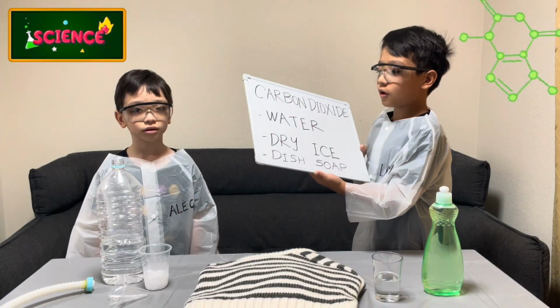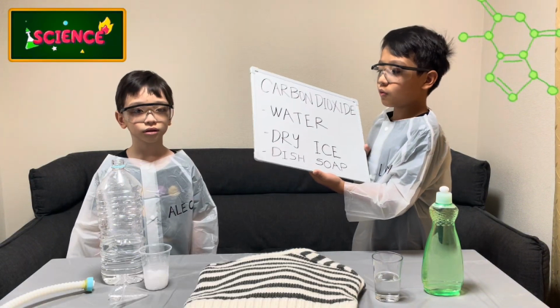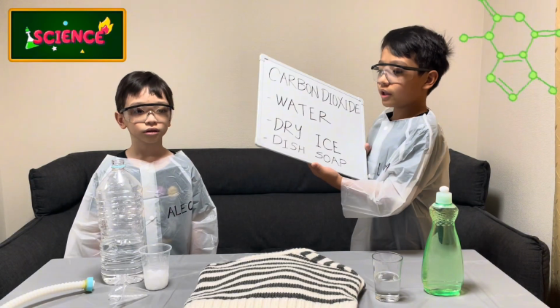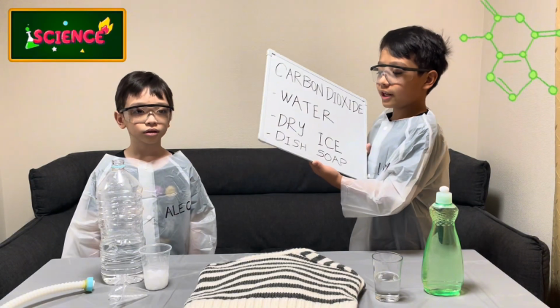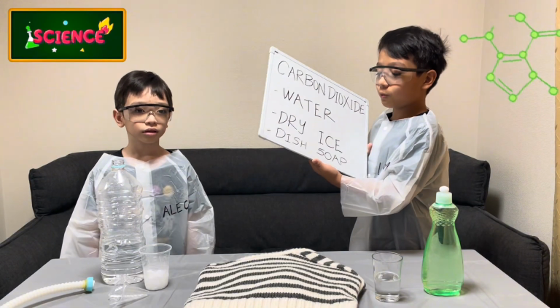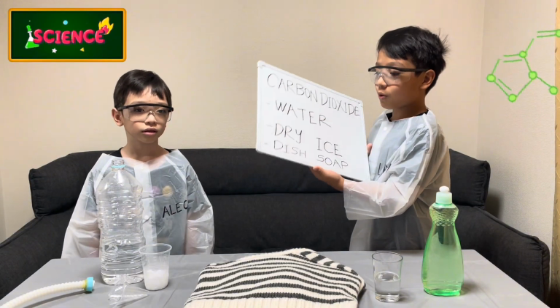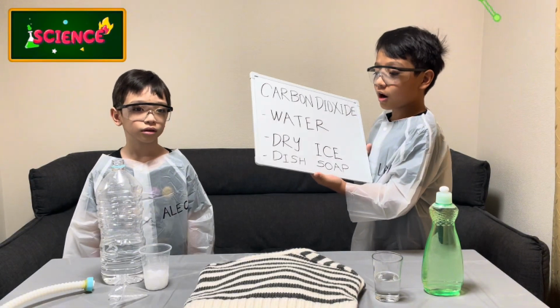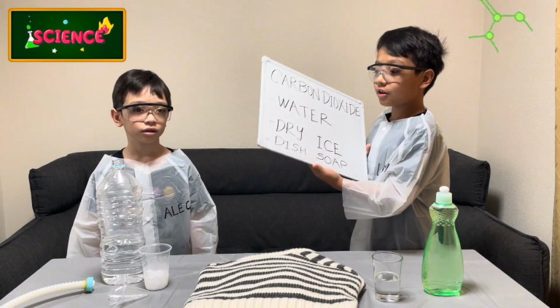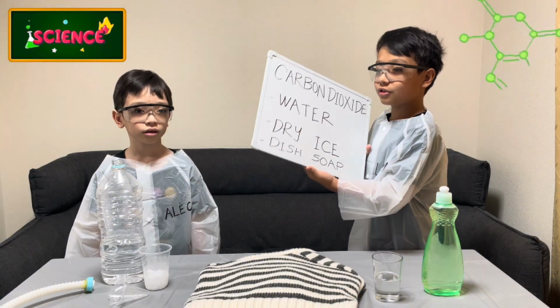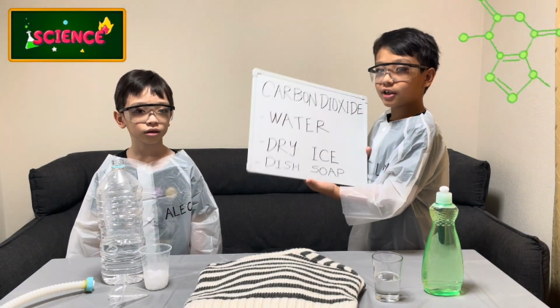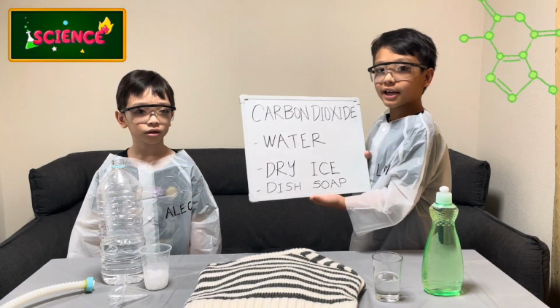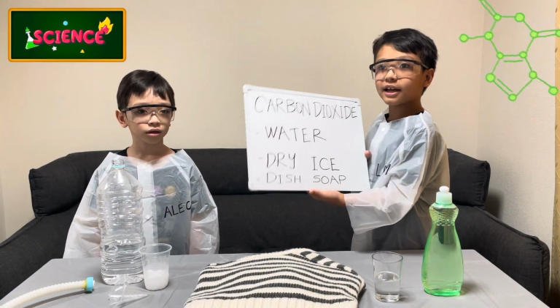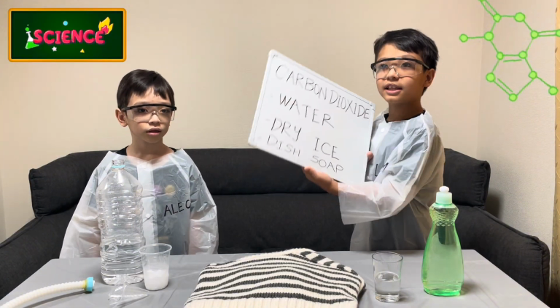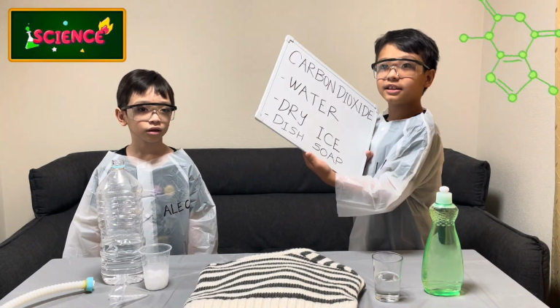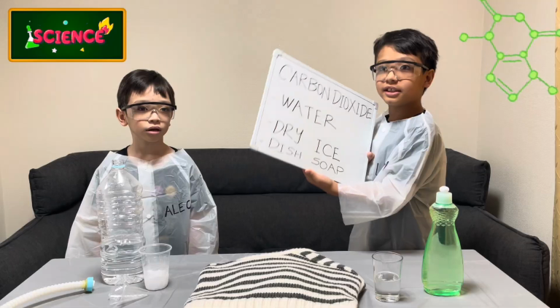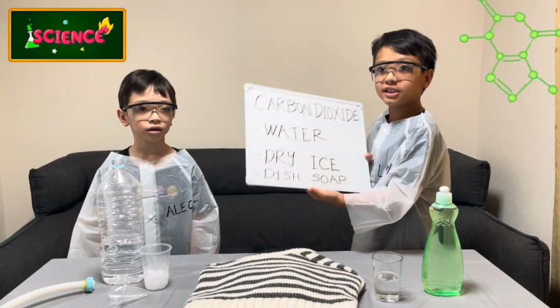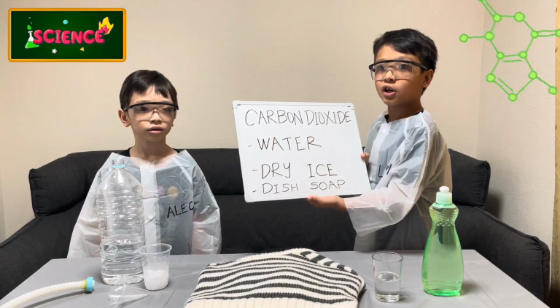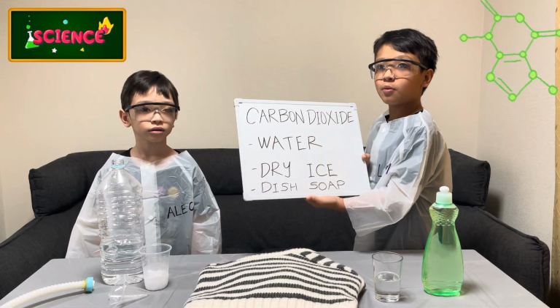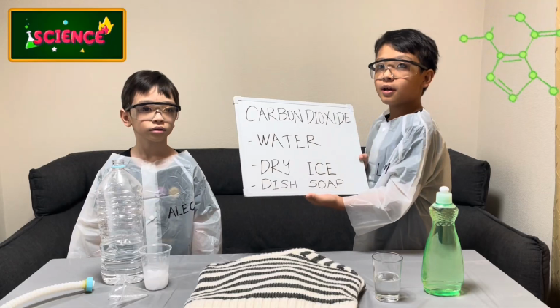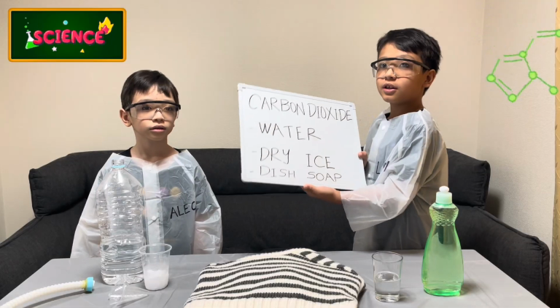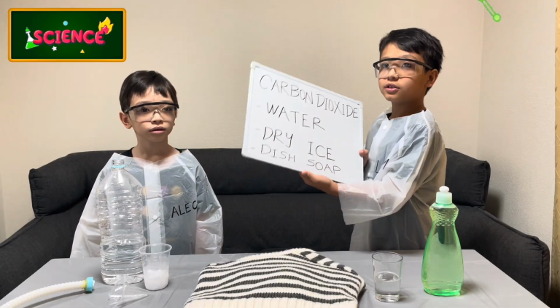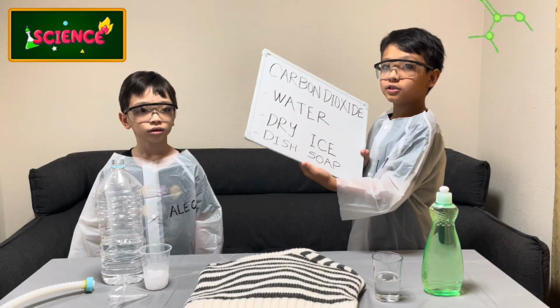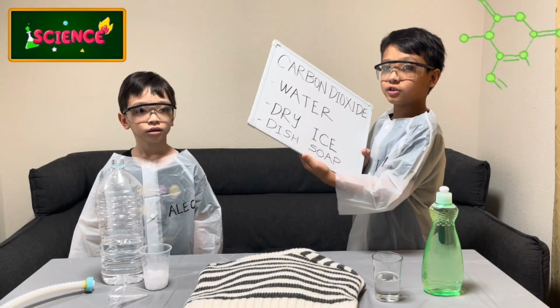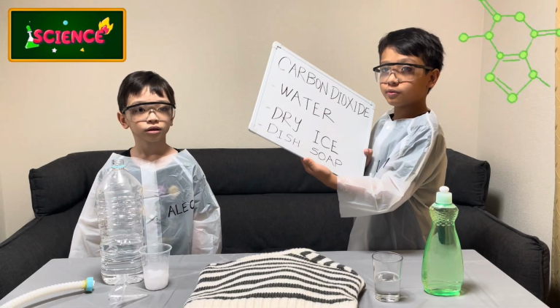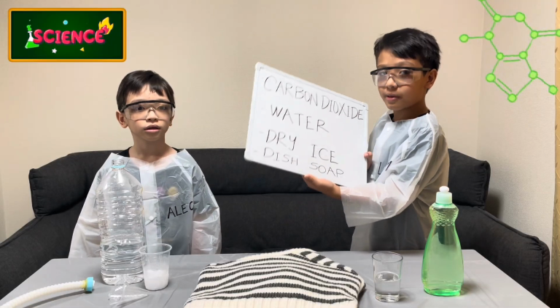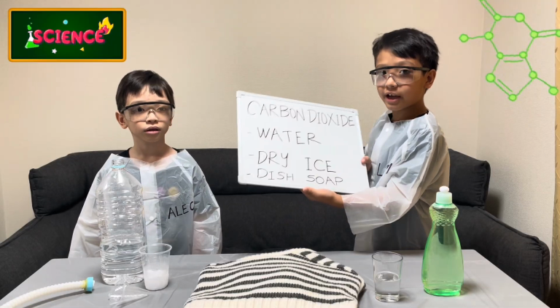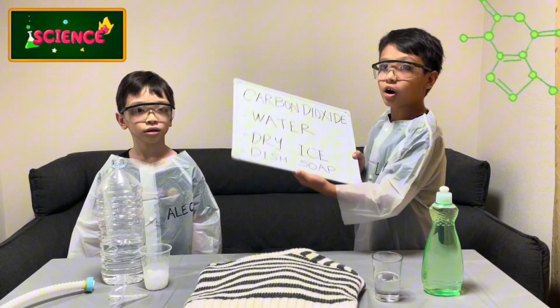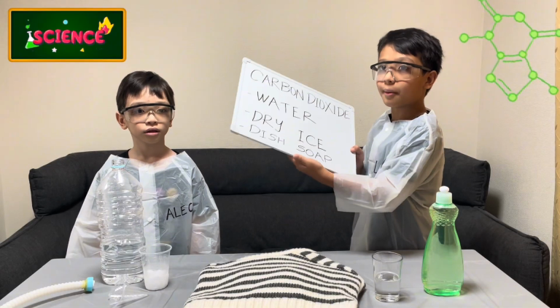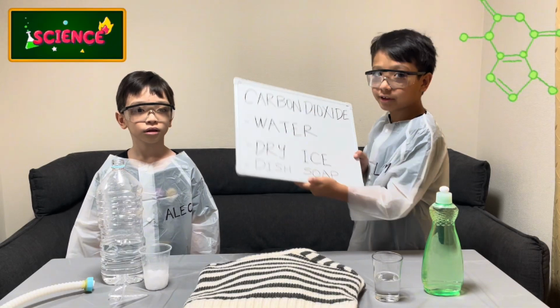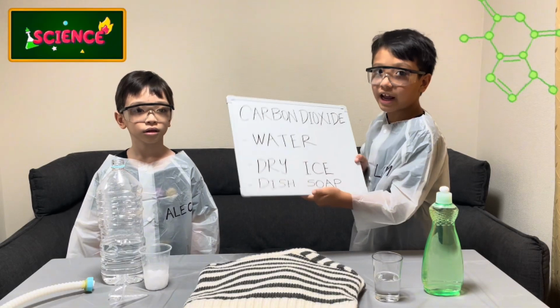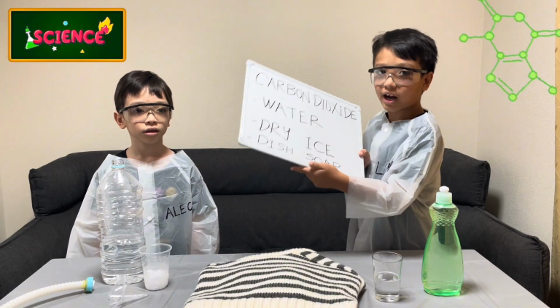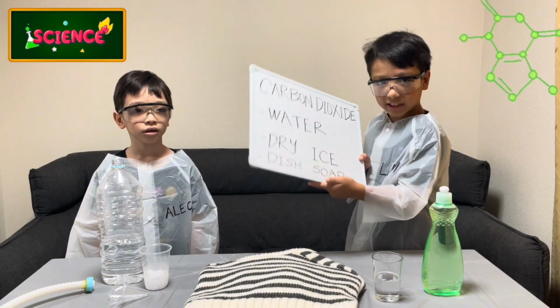So we need water, dry ice, and this soap to make carbon dioxide.